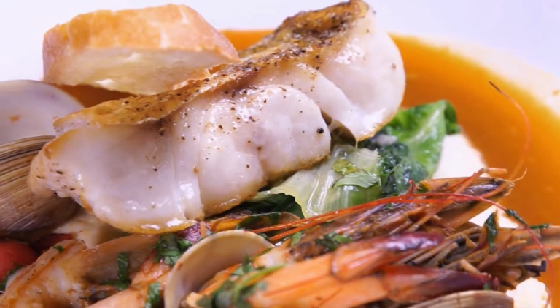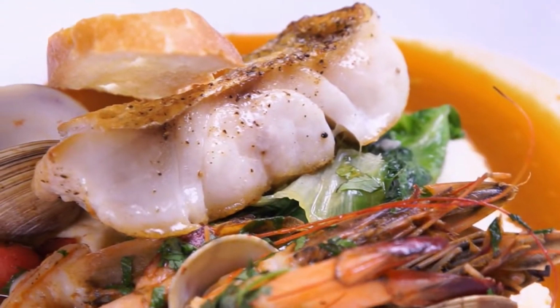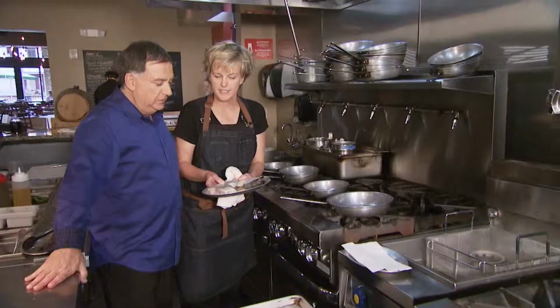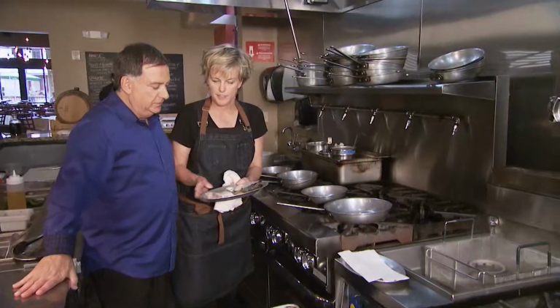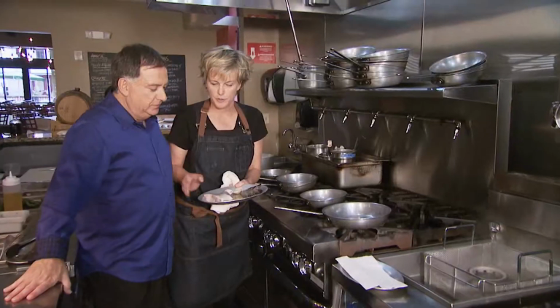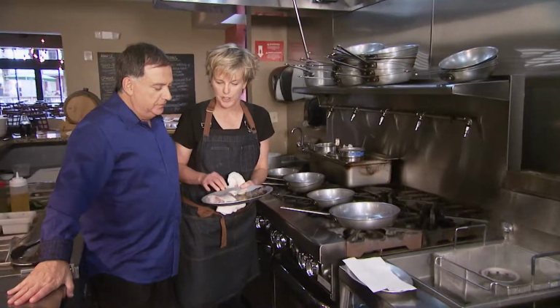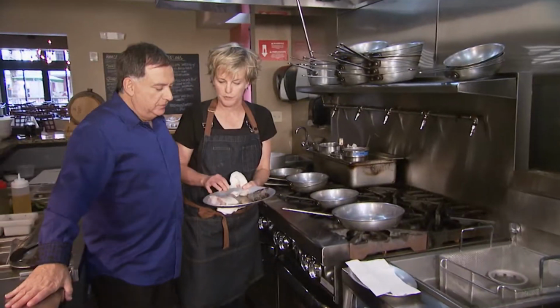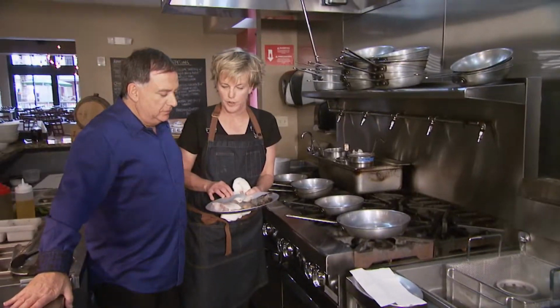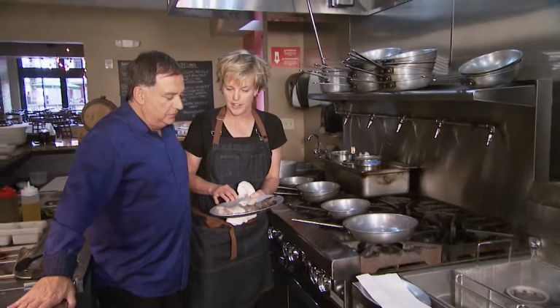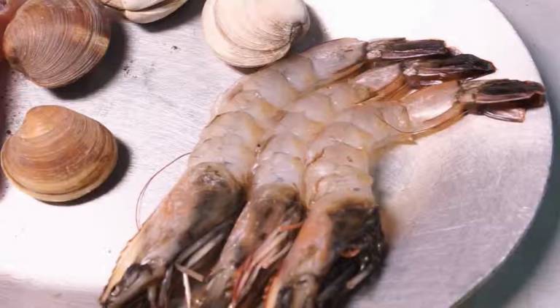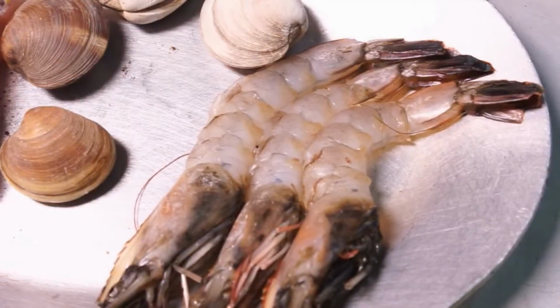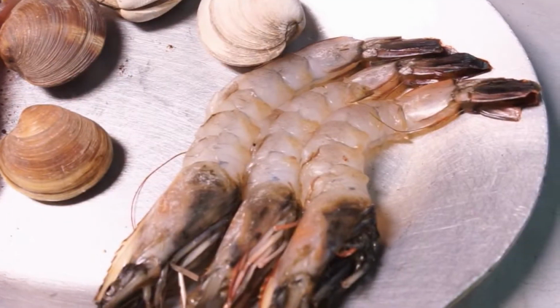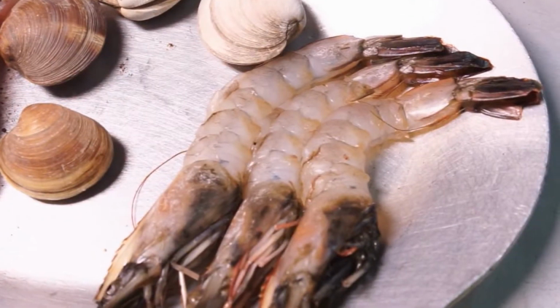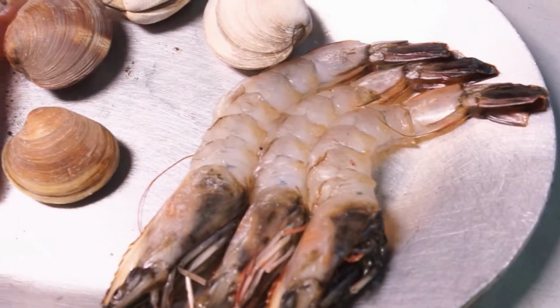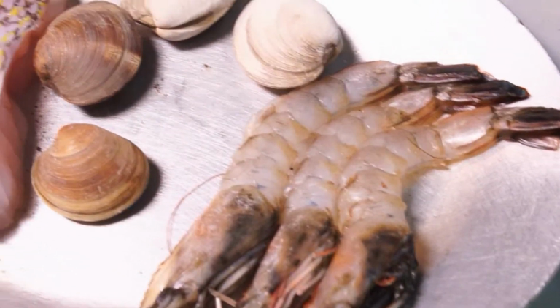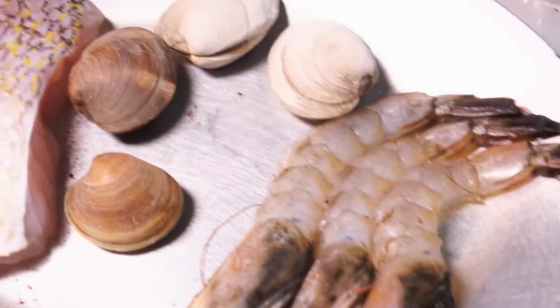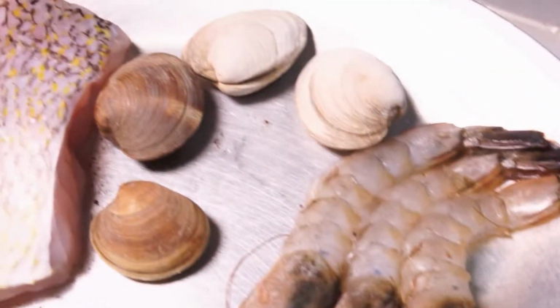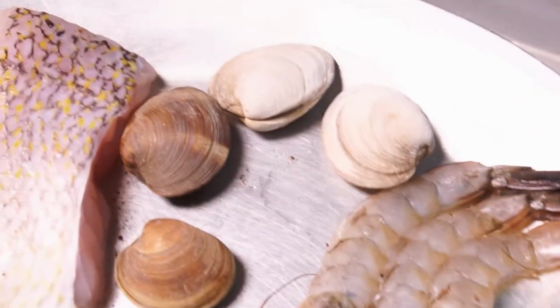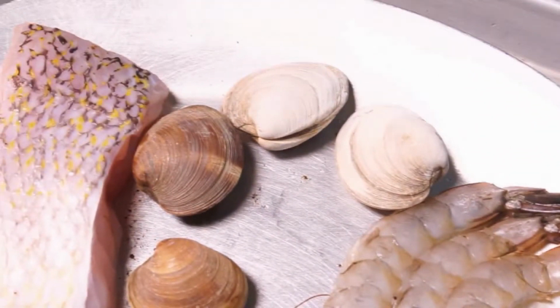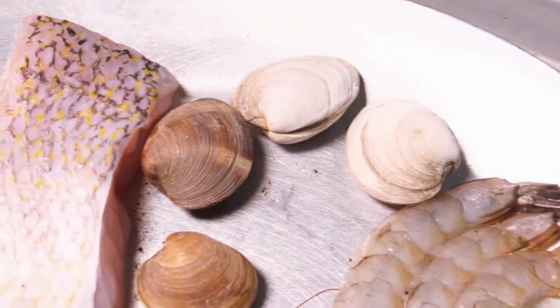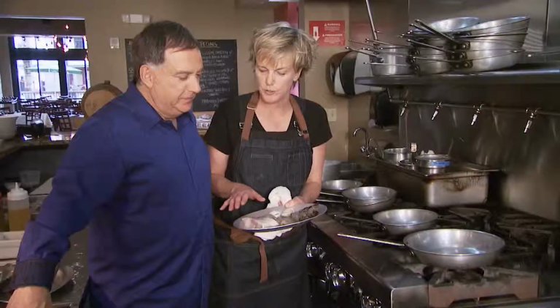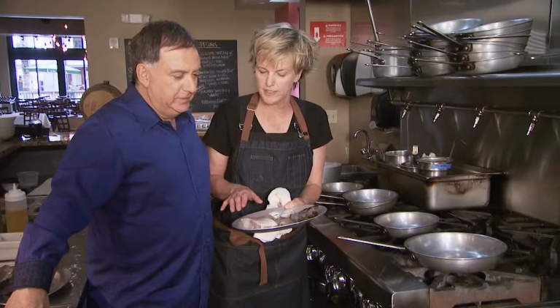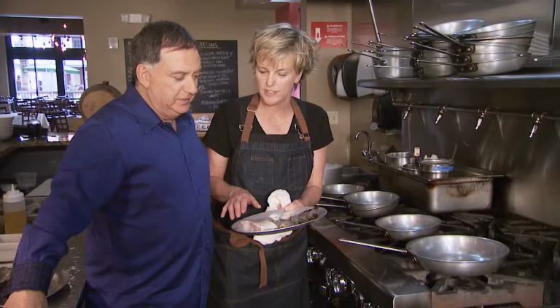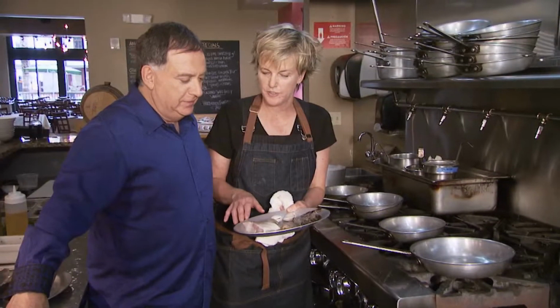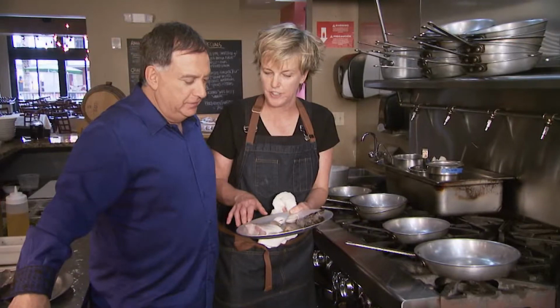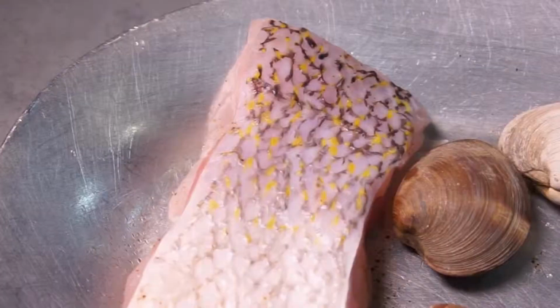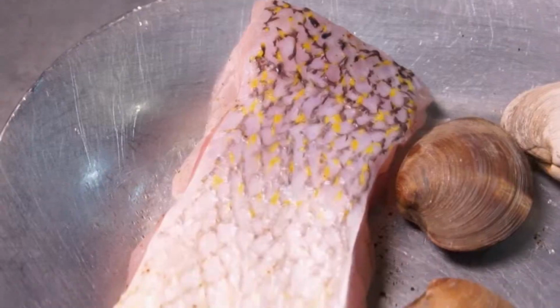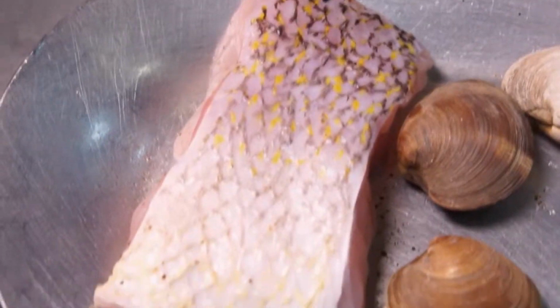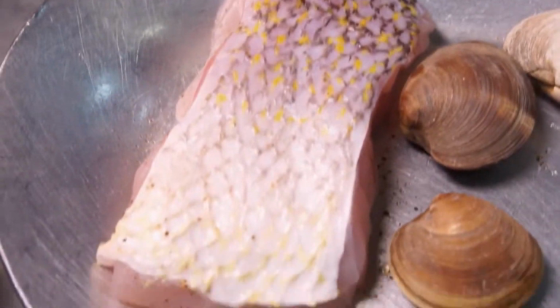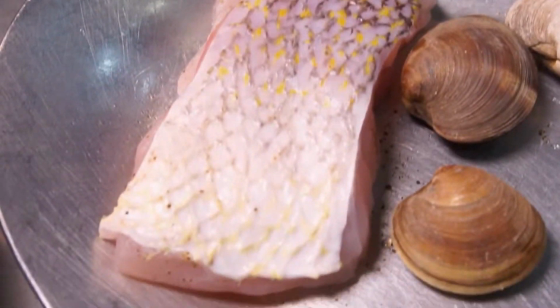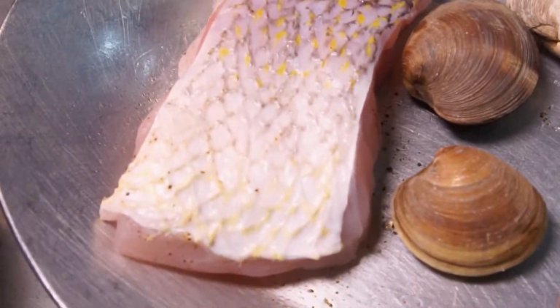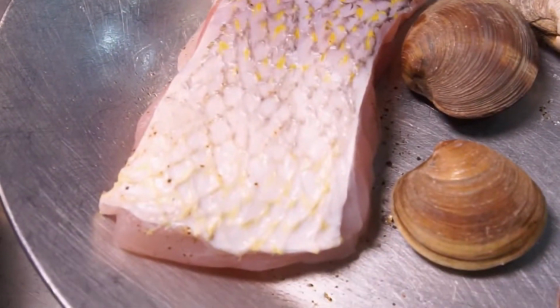We have great seafood here in Florida. We have head-on gulf shrimp, clams. We do a seasonal fish, and this is golden tile.